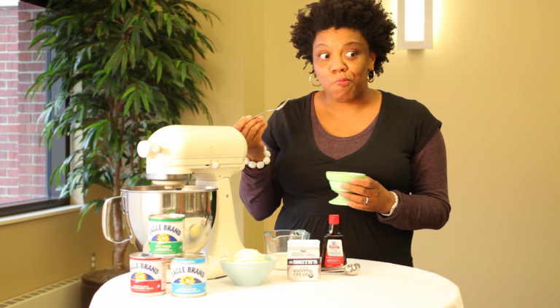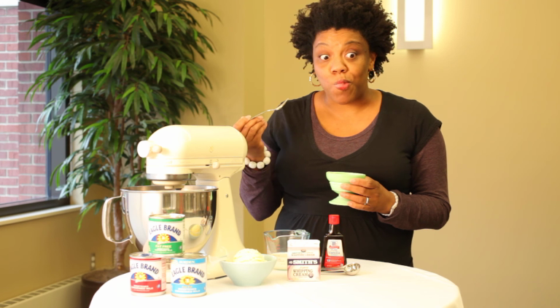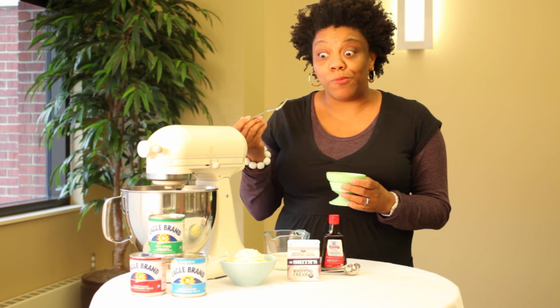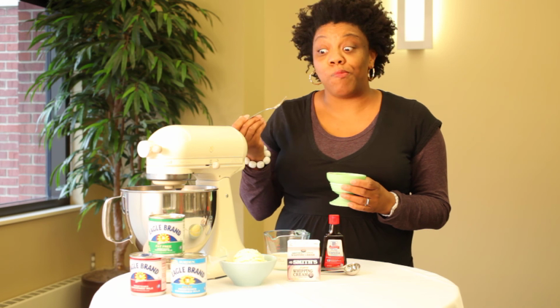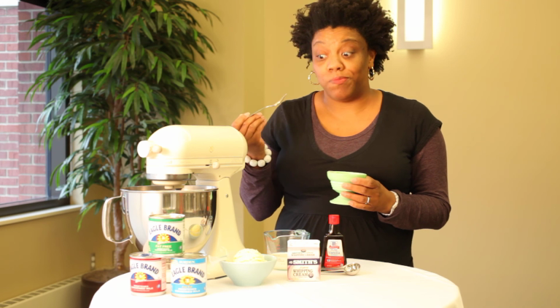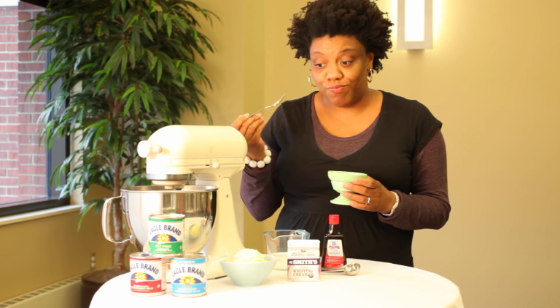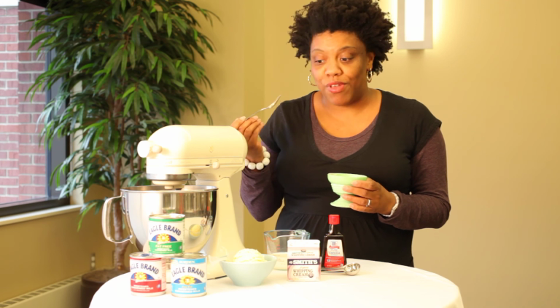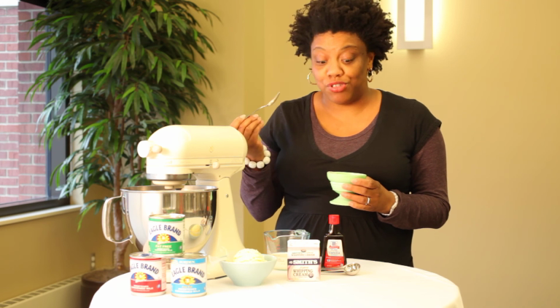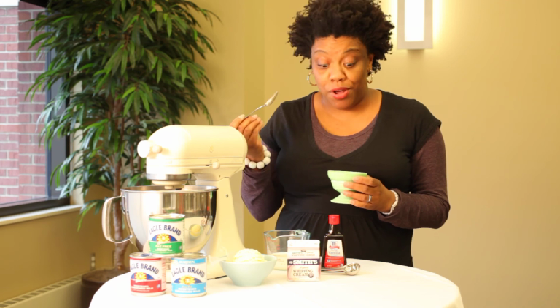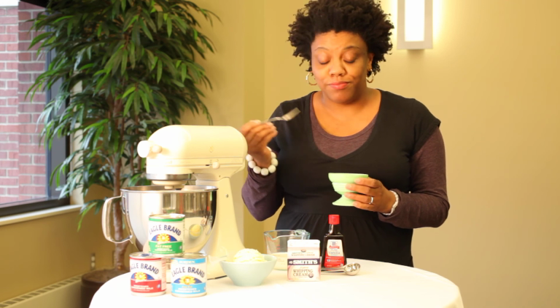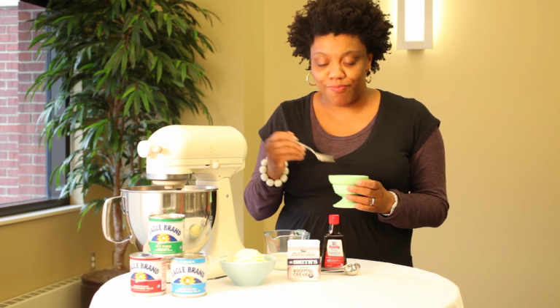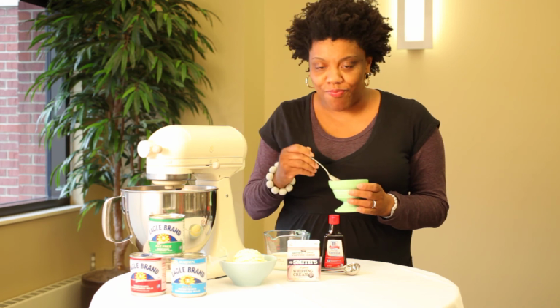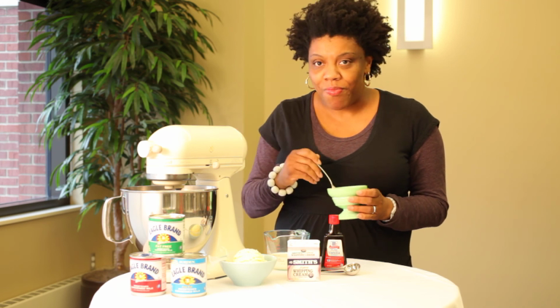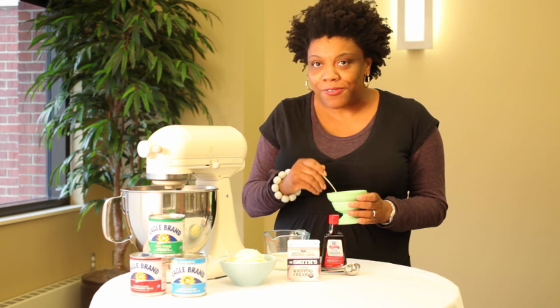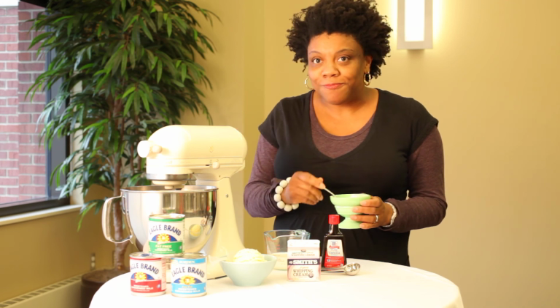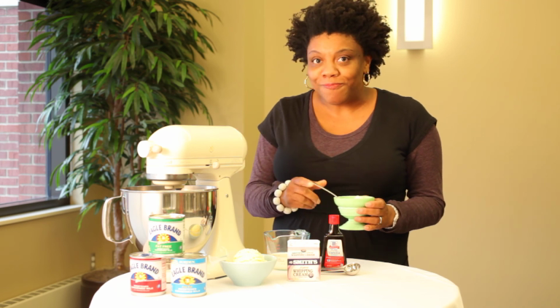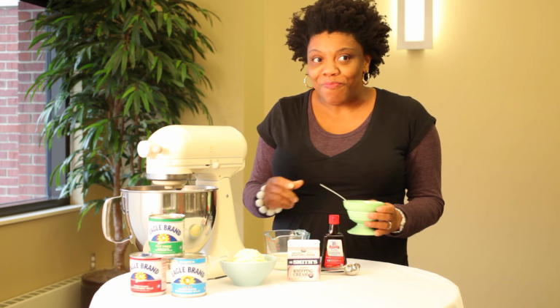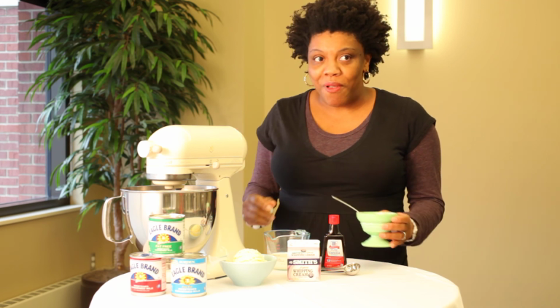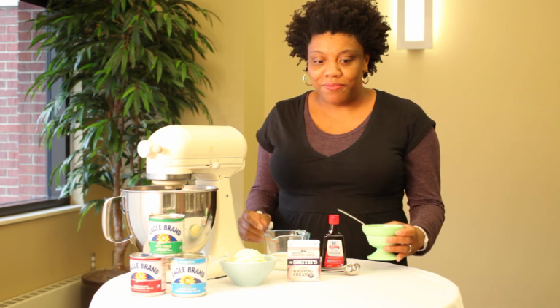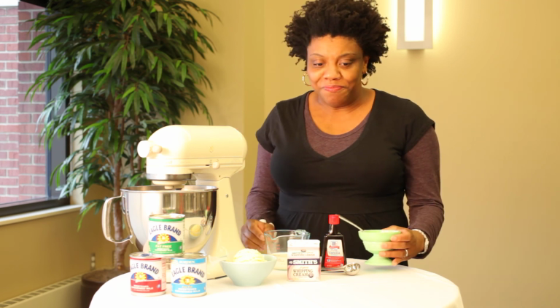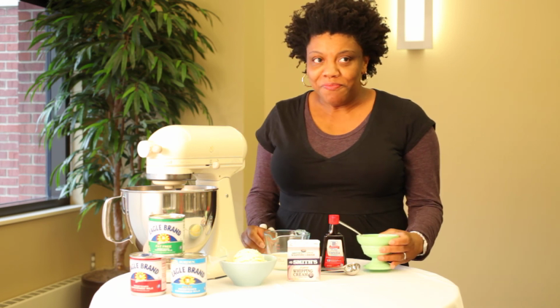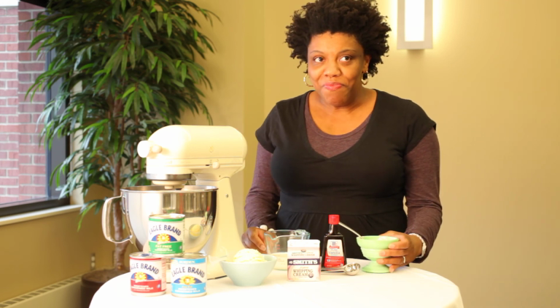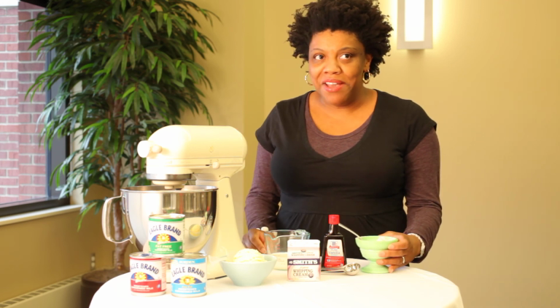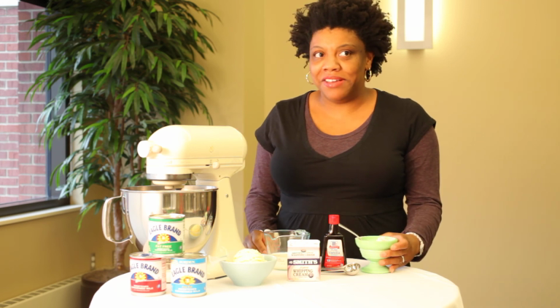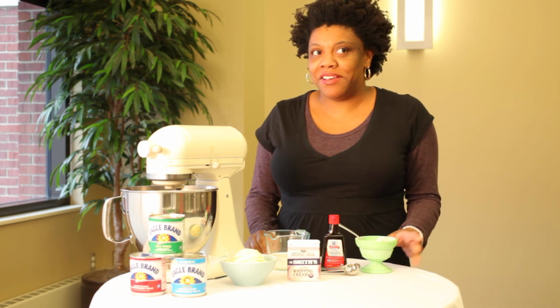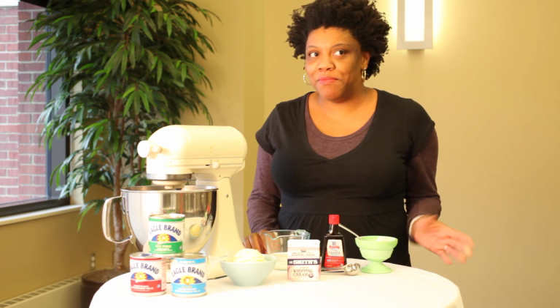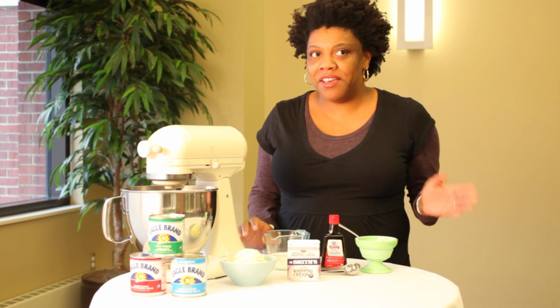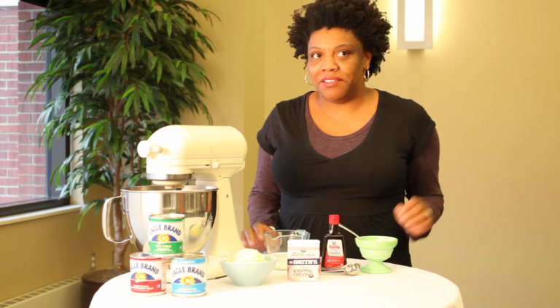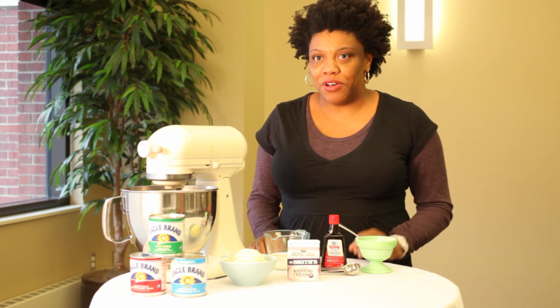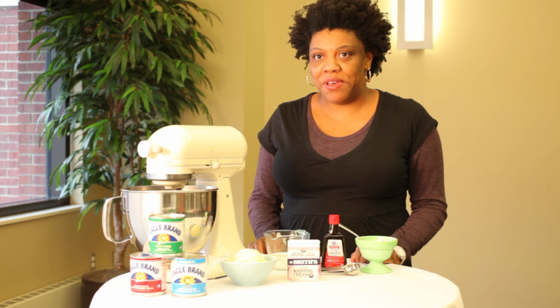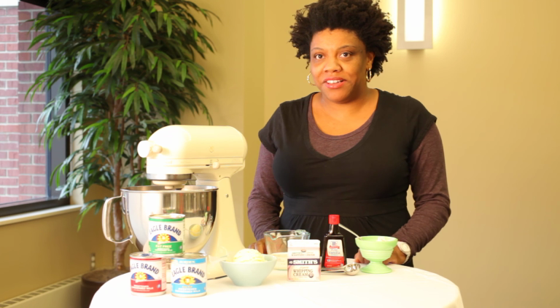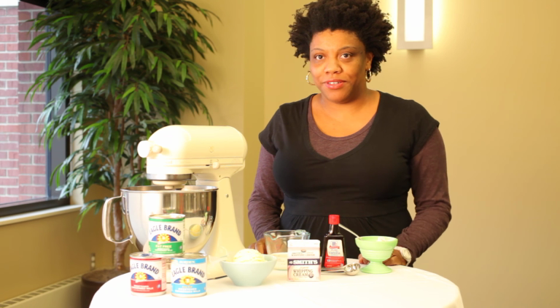Mmm, it's good. And that's how you make homemade ice cream.